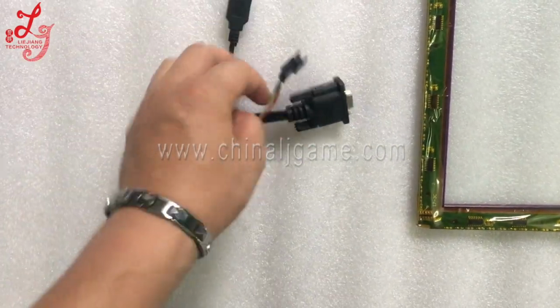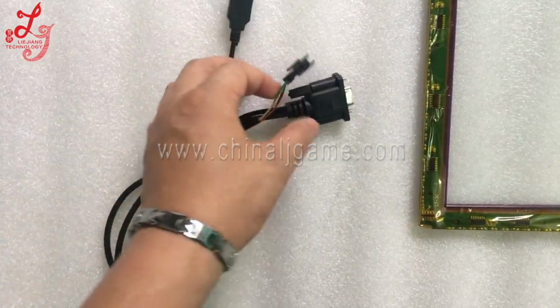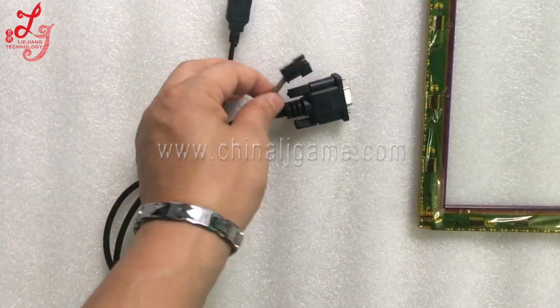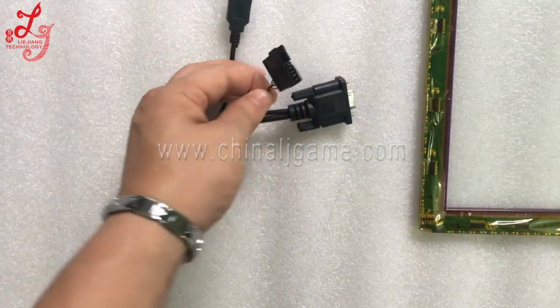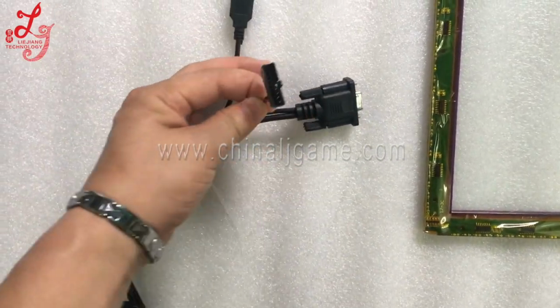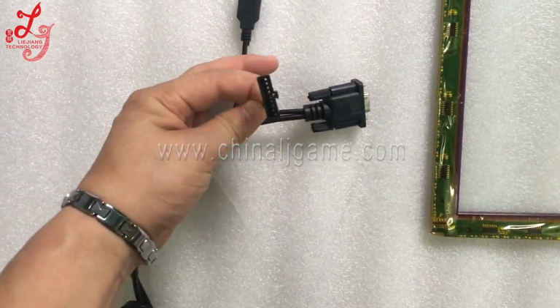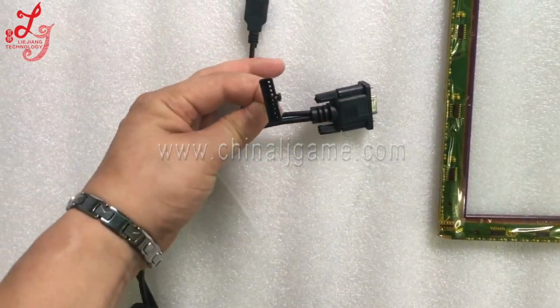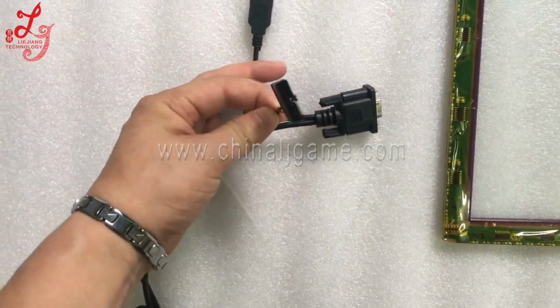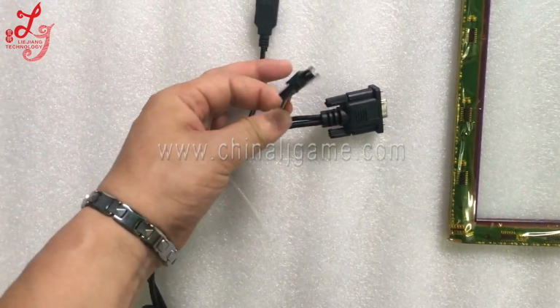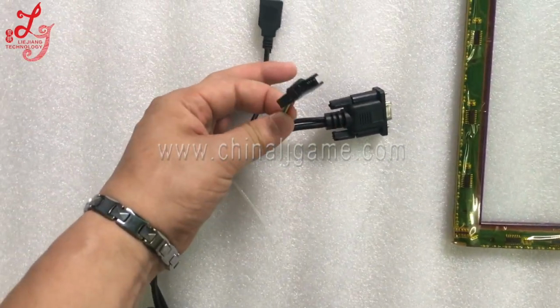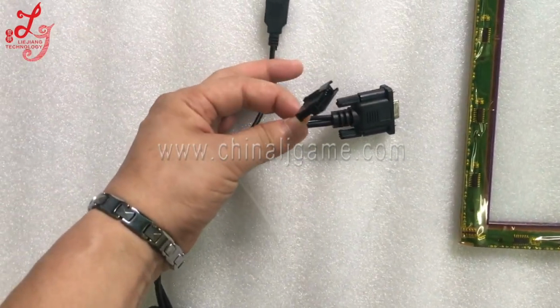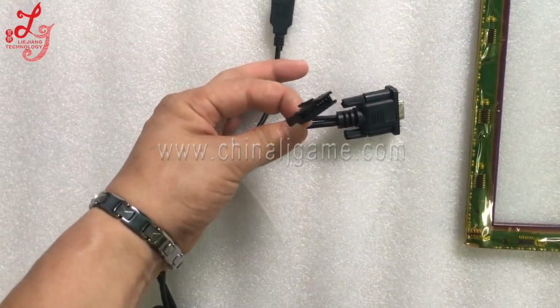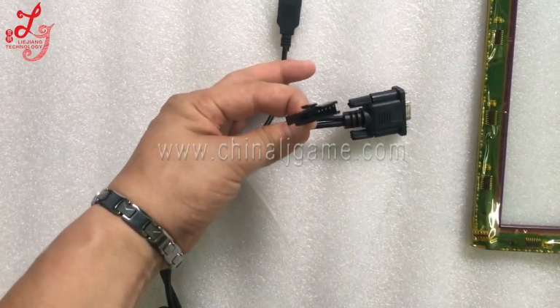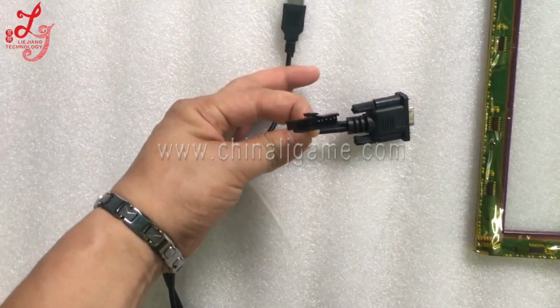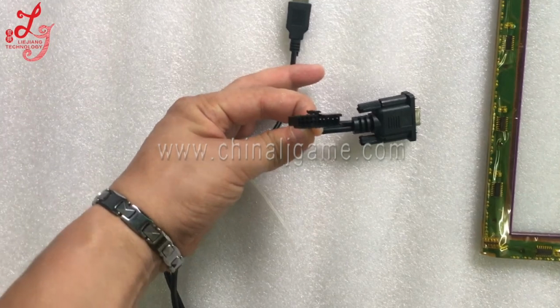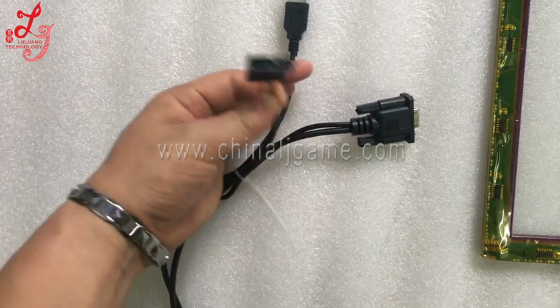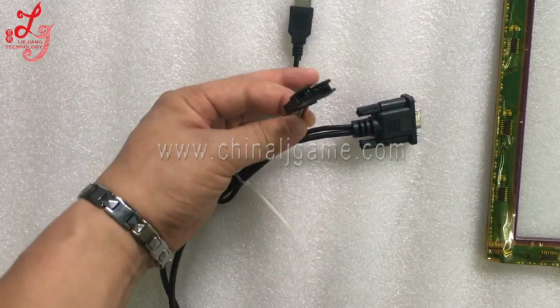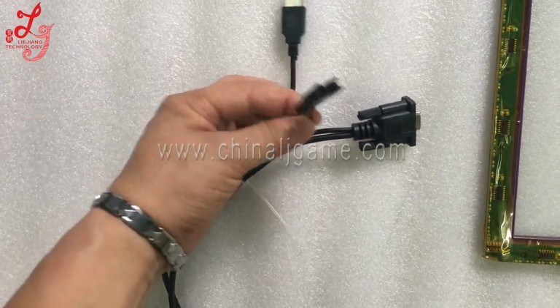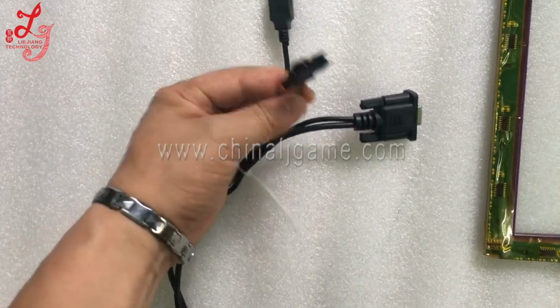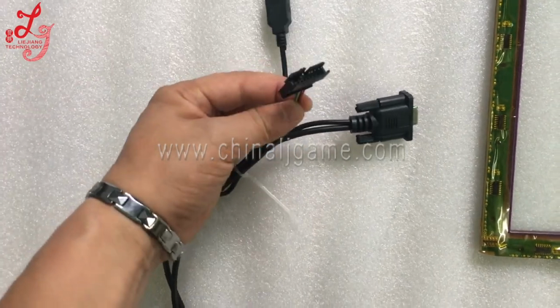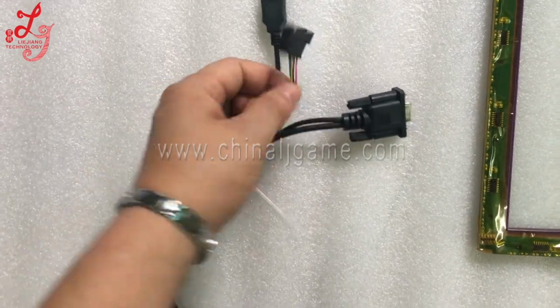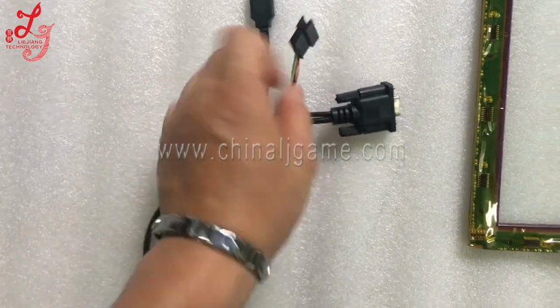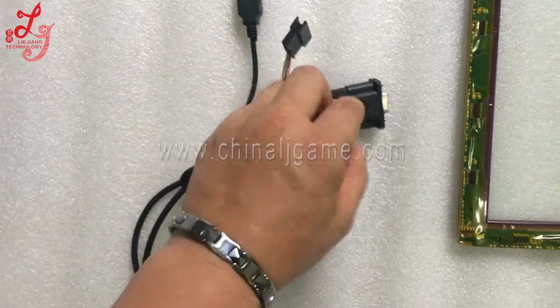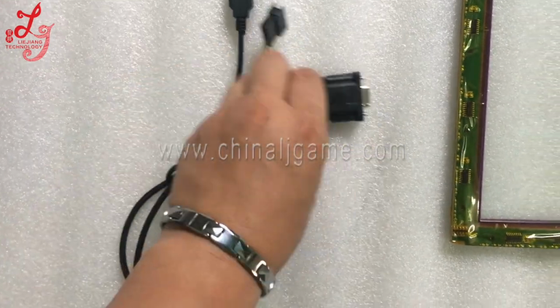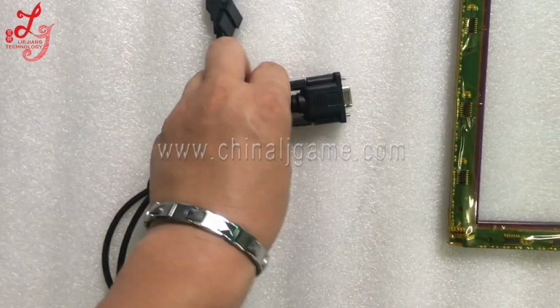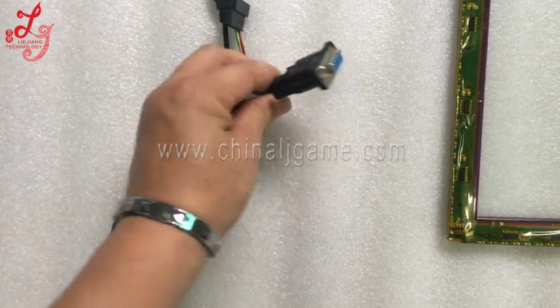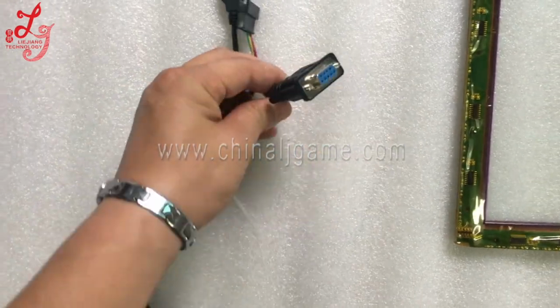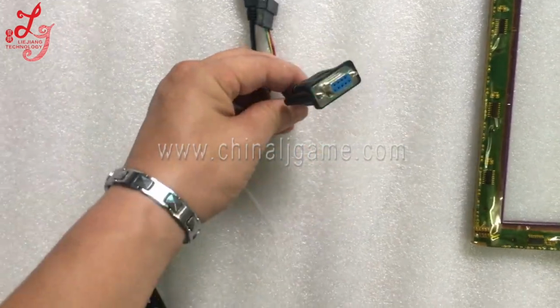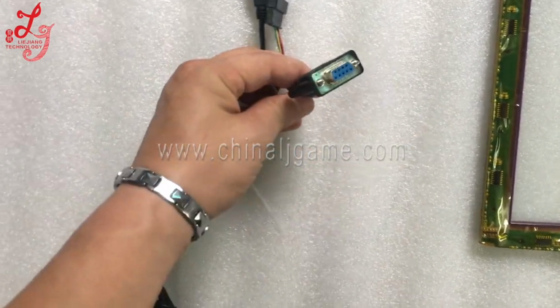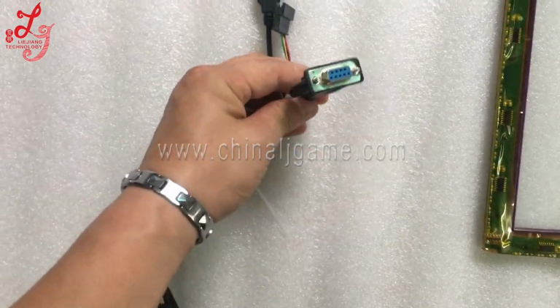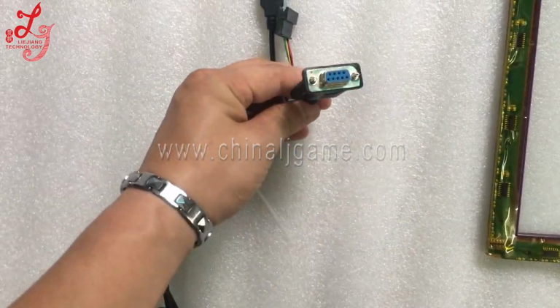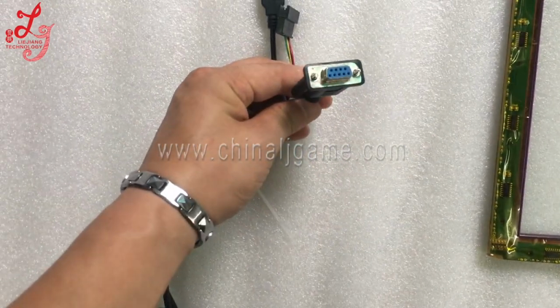USB, this is the interface, five pins in the sides, this is the VGA.